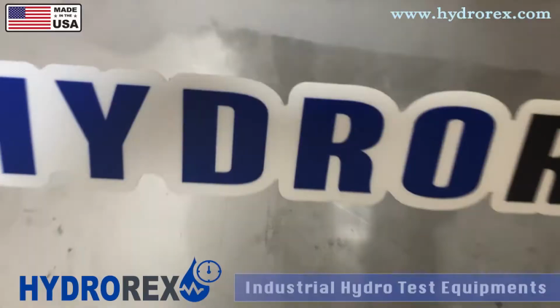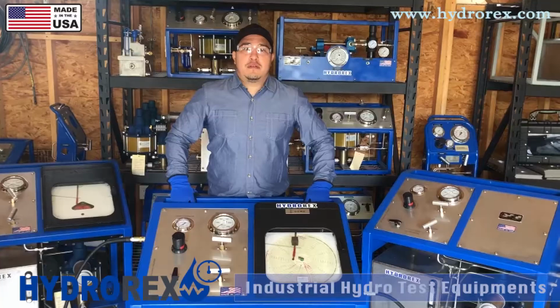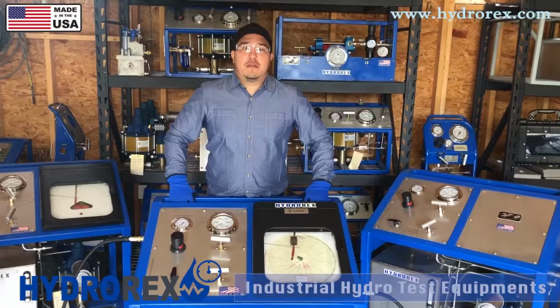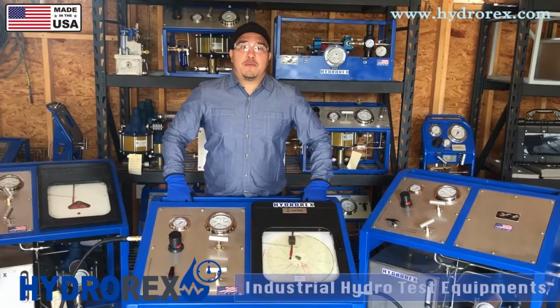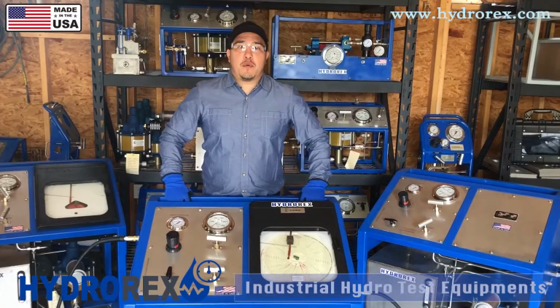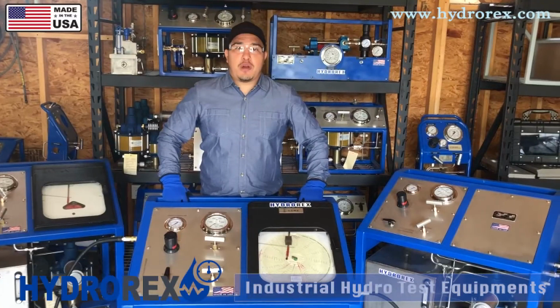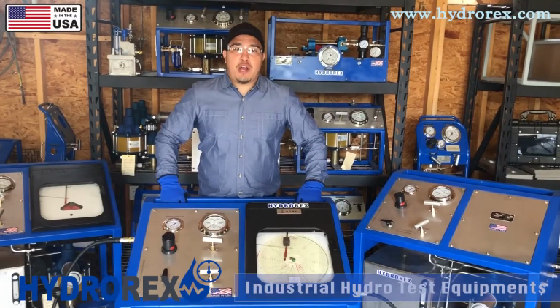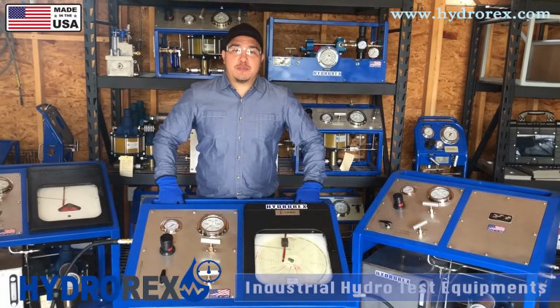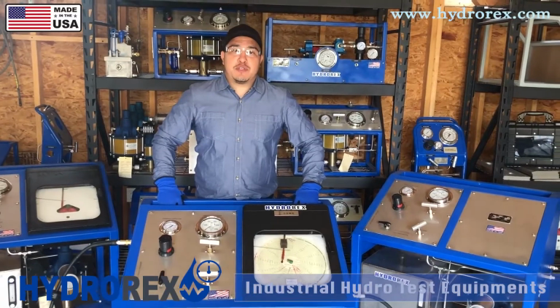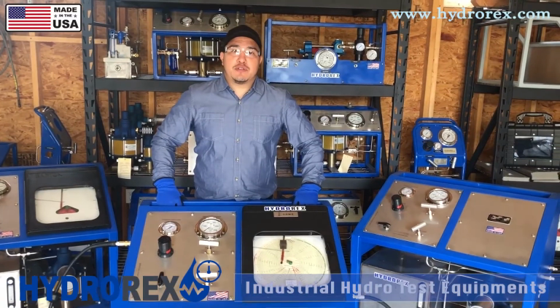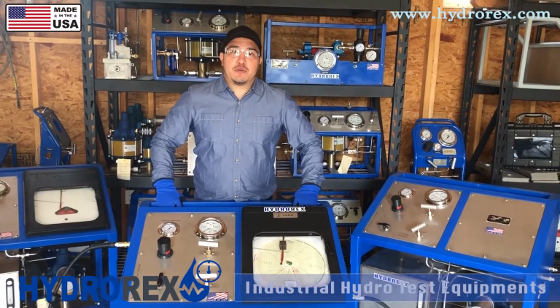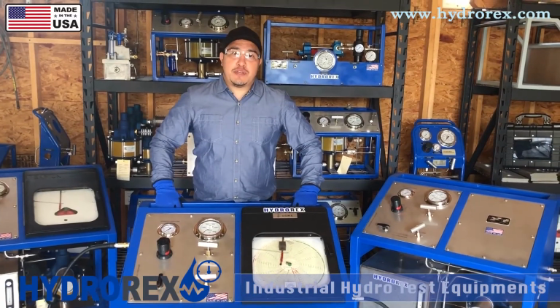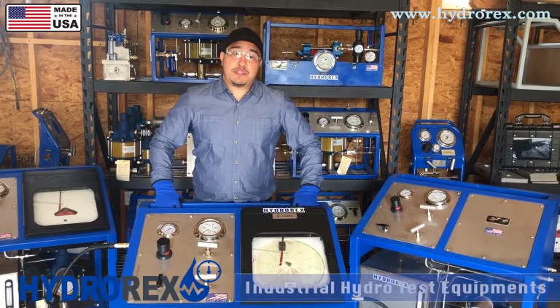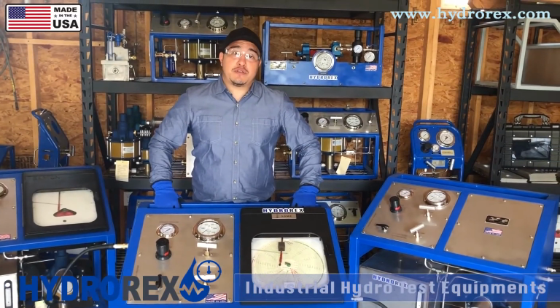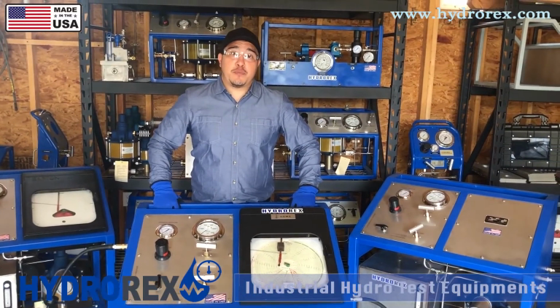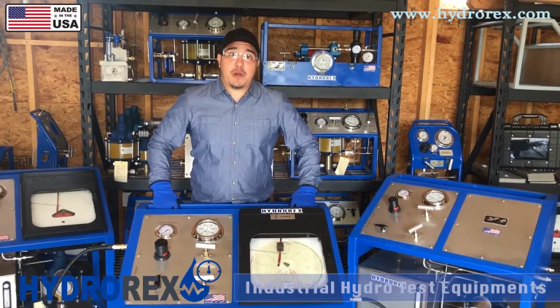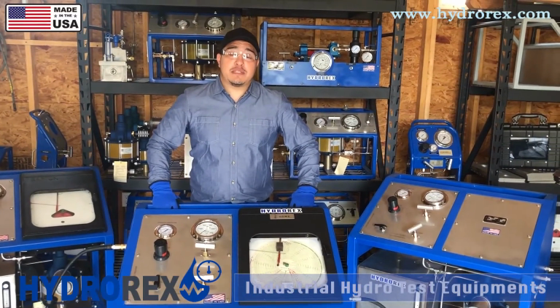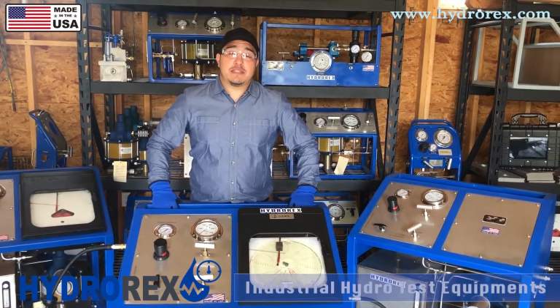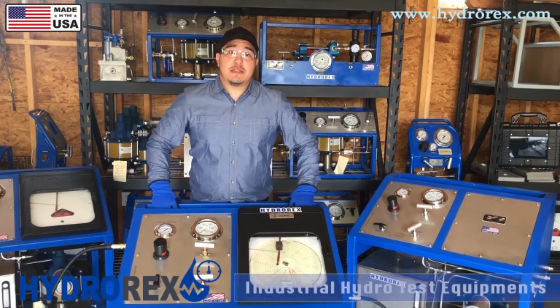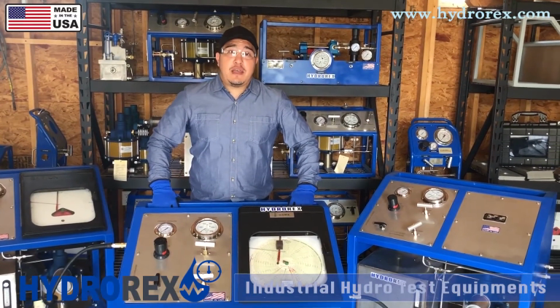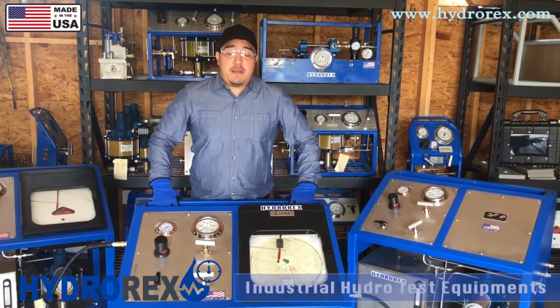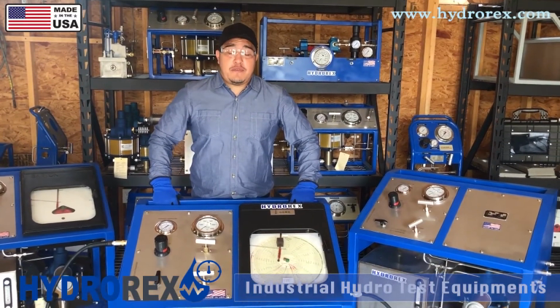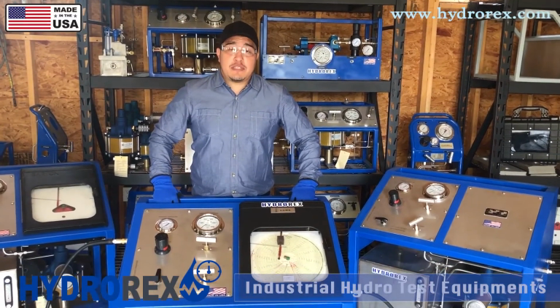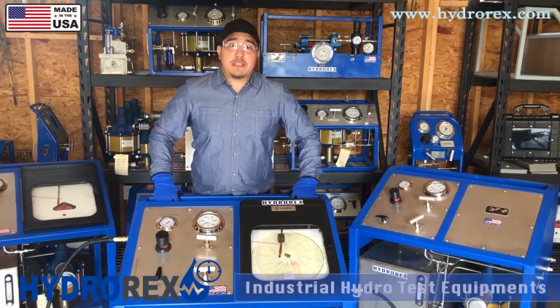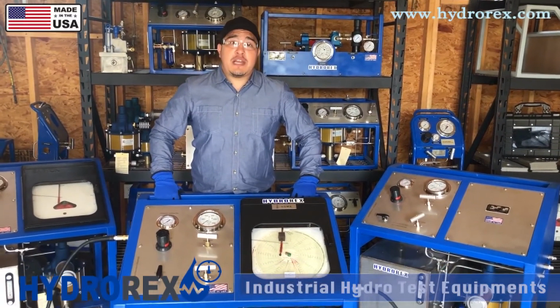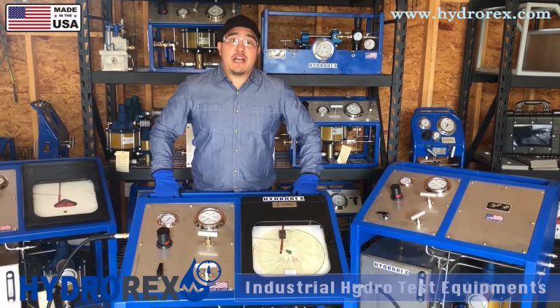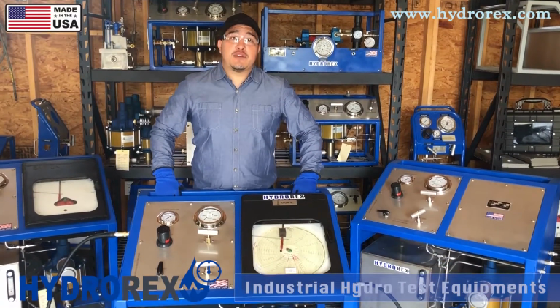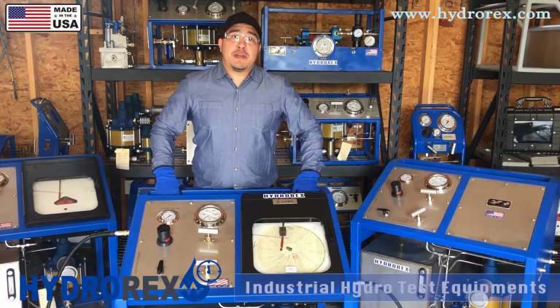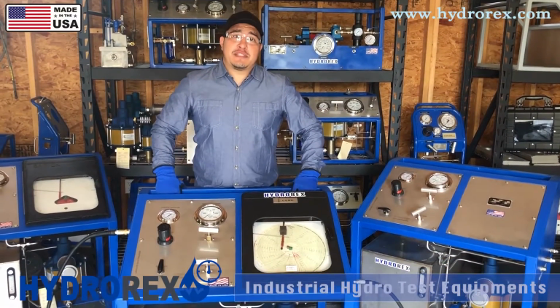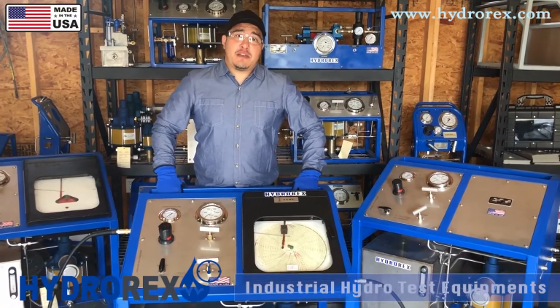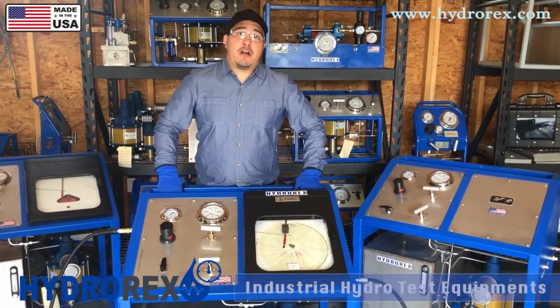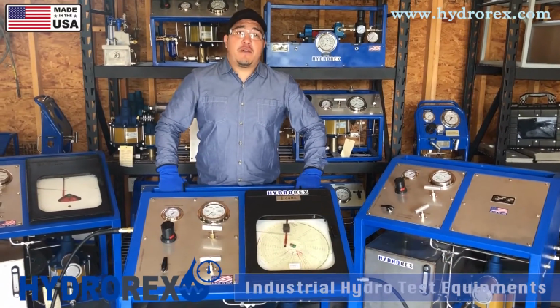For more options, questions, or pricing, visit us at hydrorex.com.